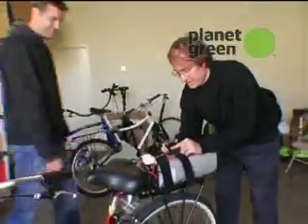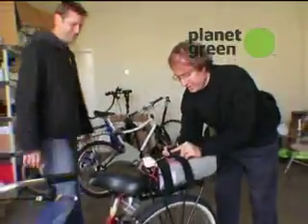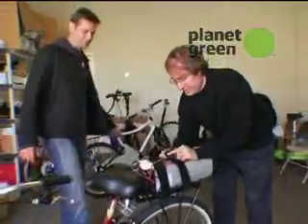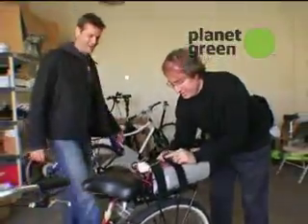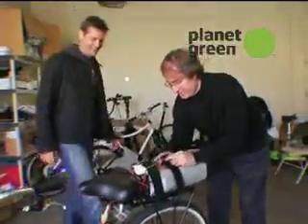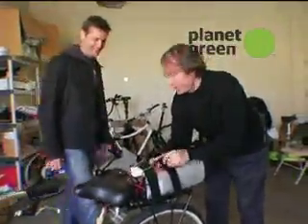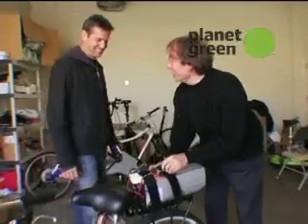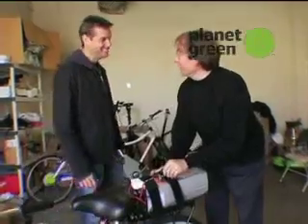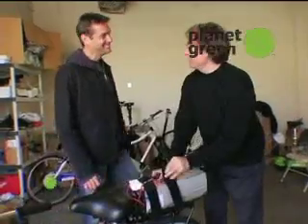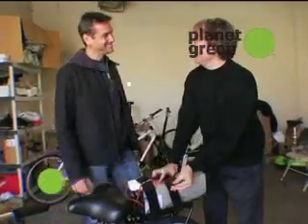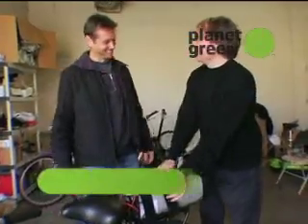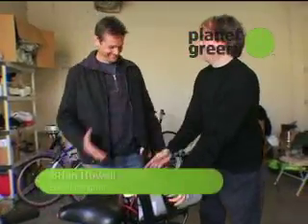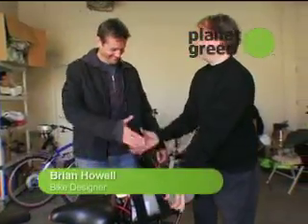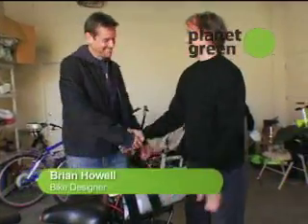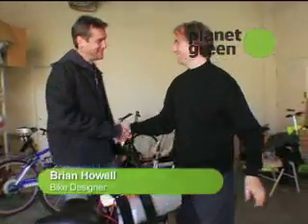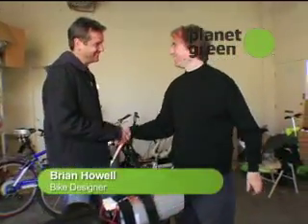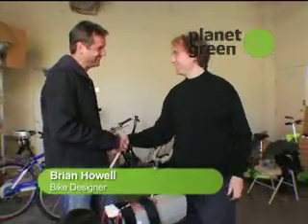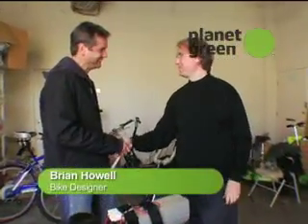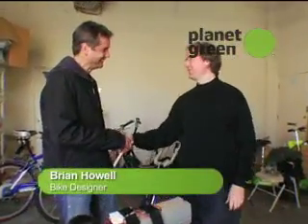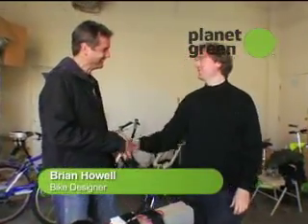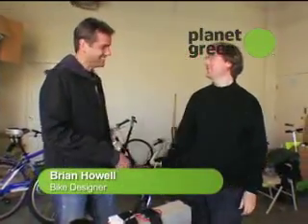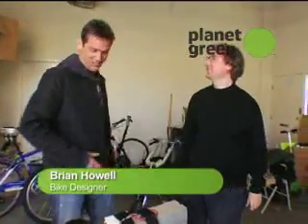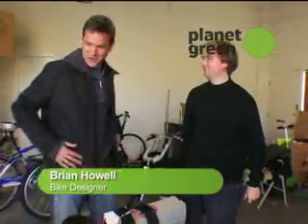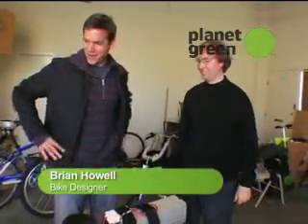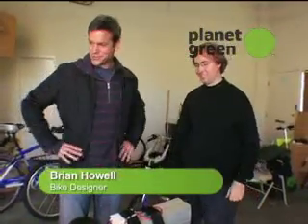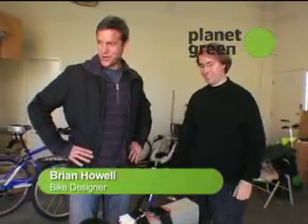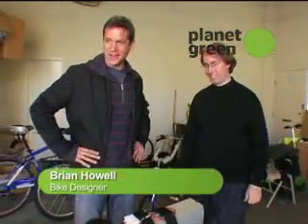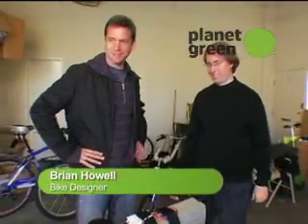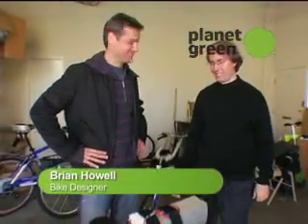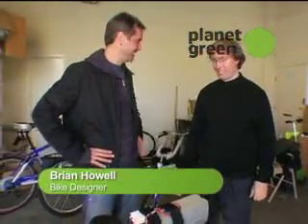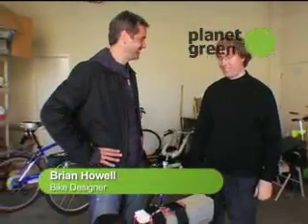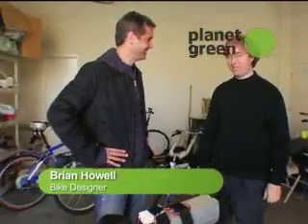Hello, Brian. Hello. Nice to meet you. Nice to meet you. So here we are. This is where it all happens.